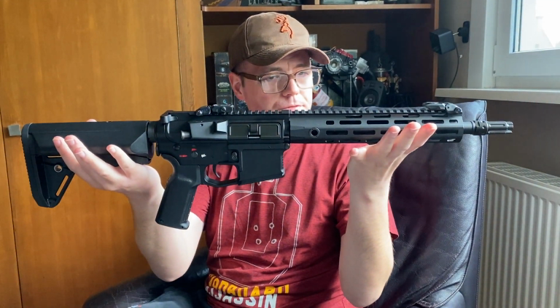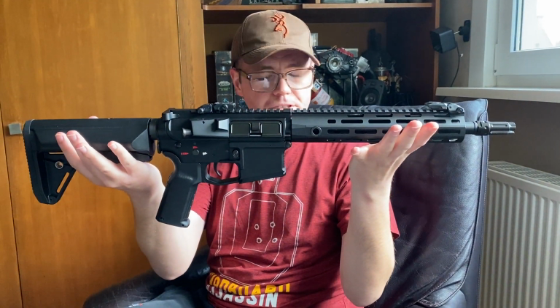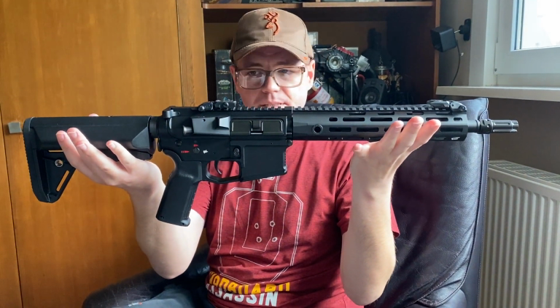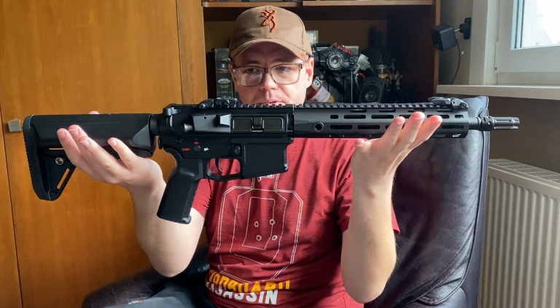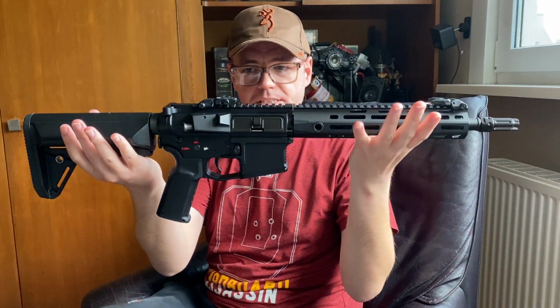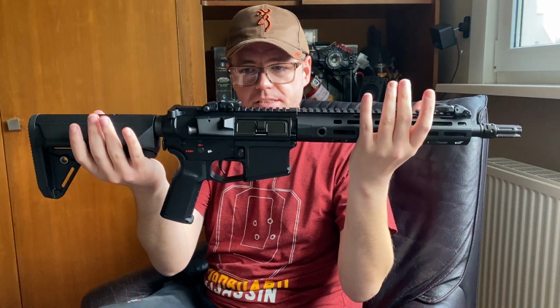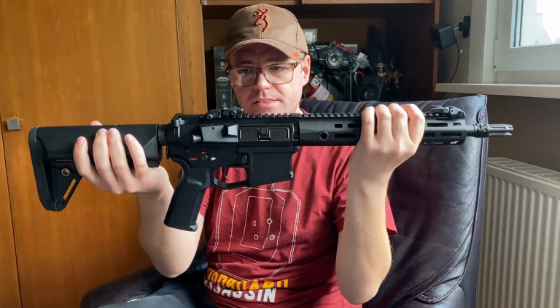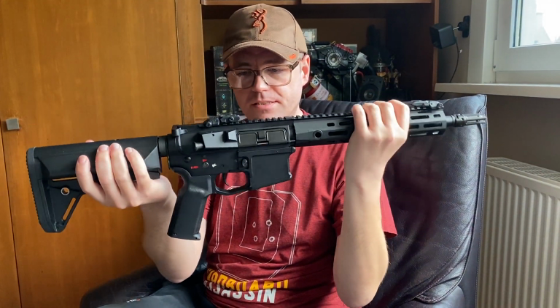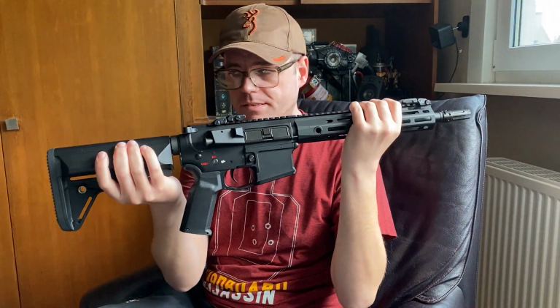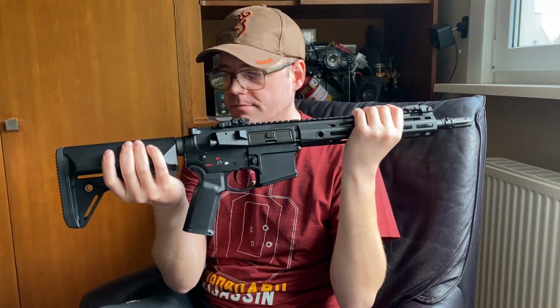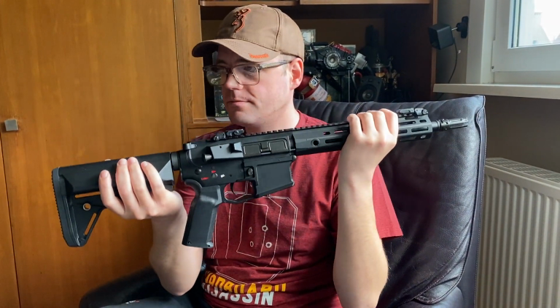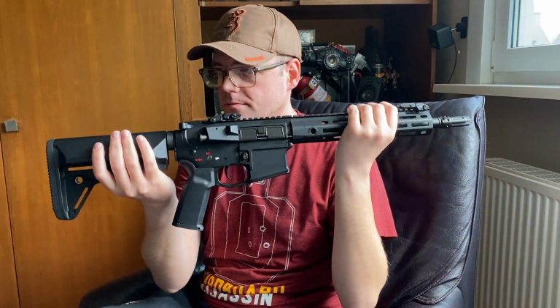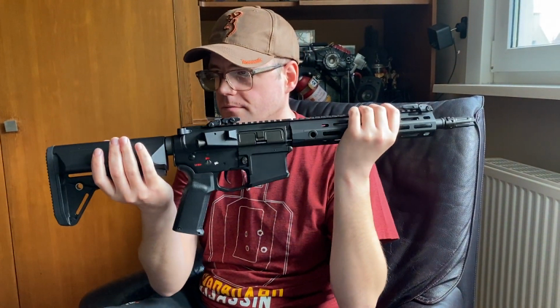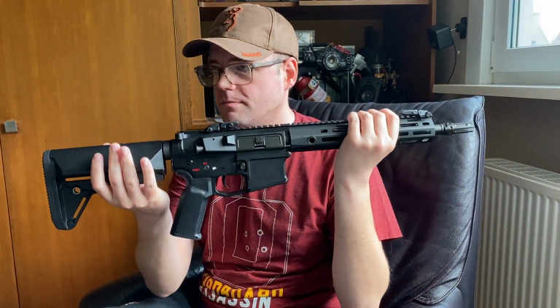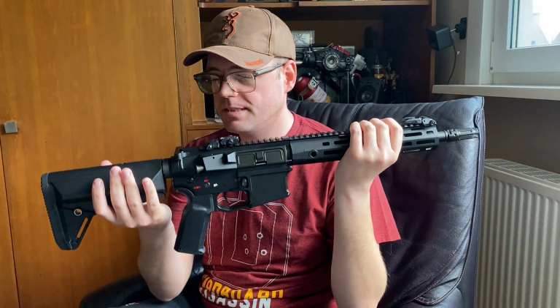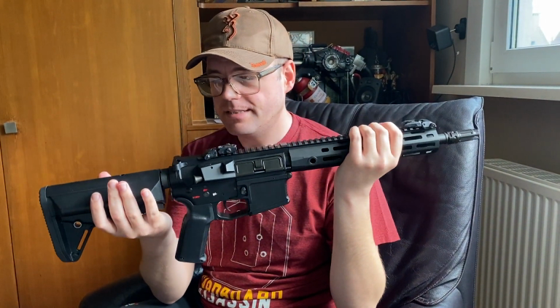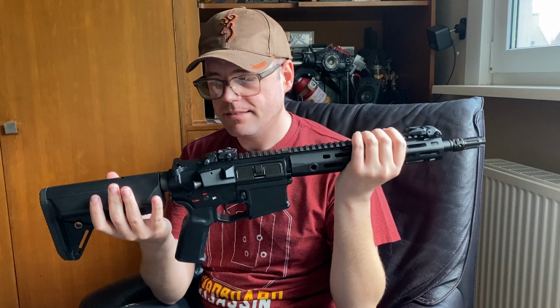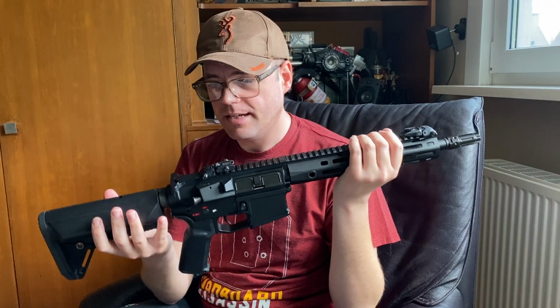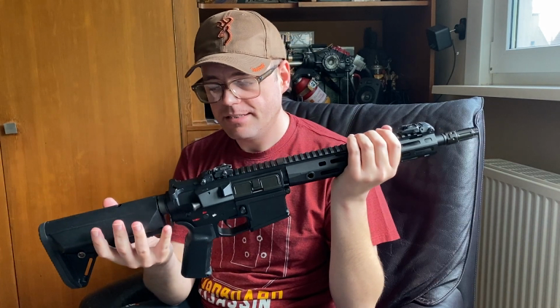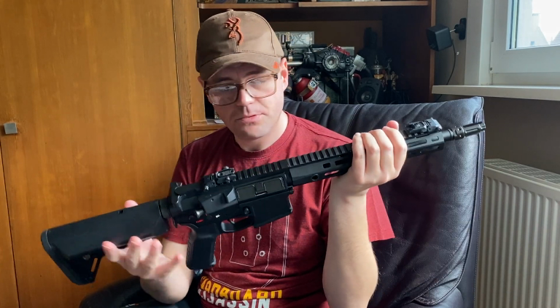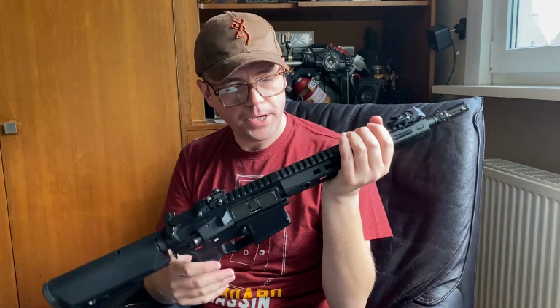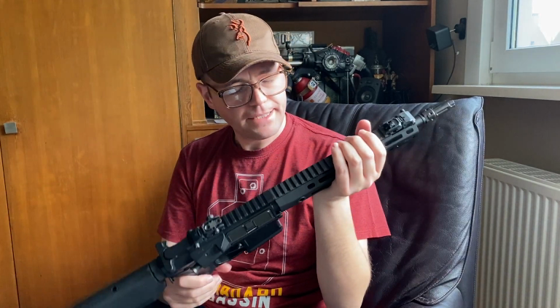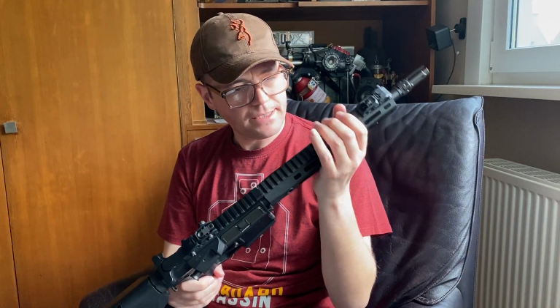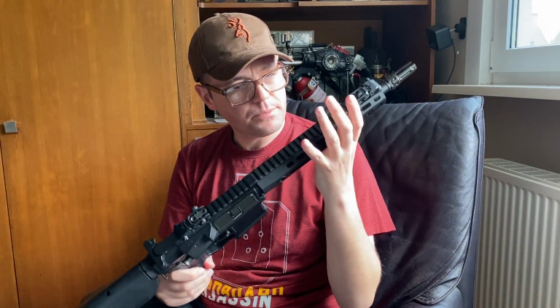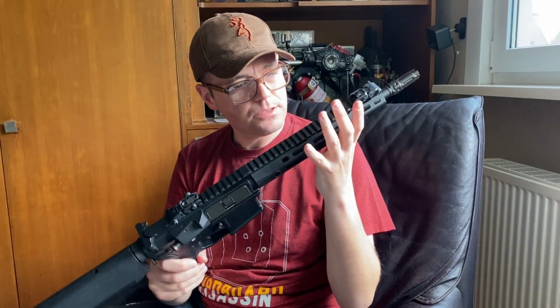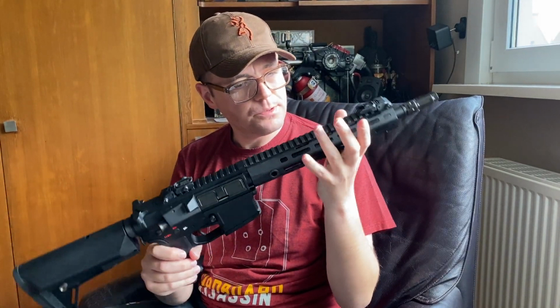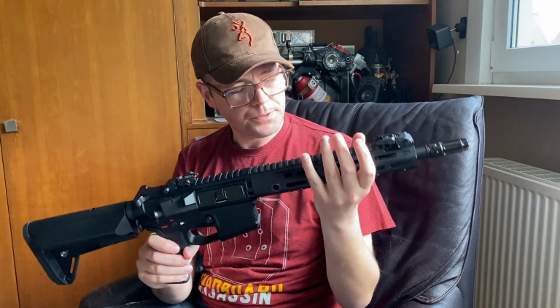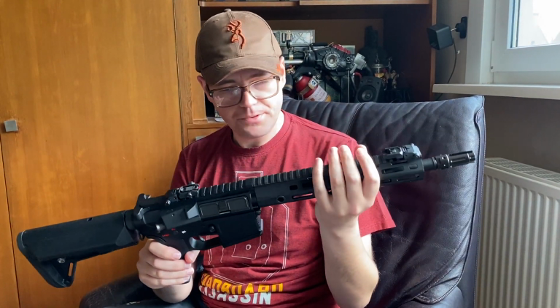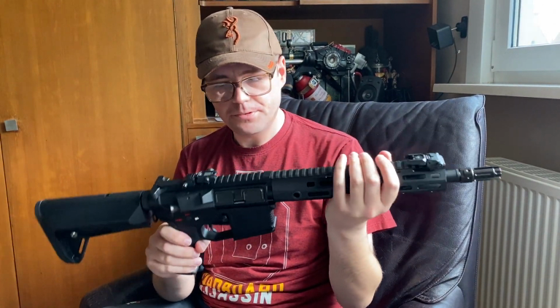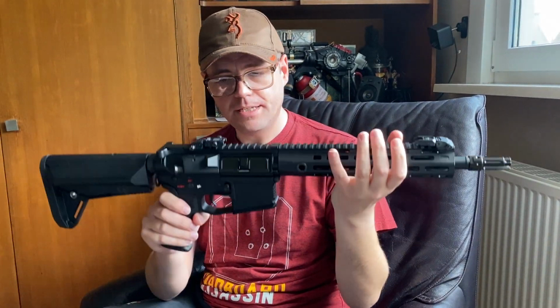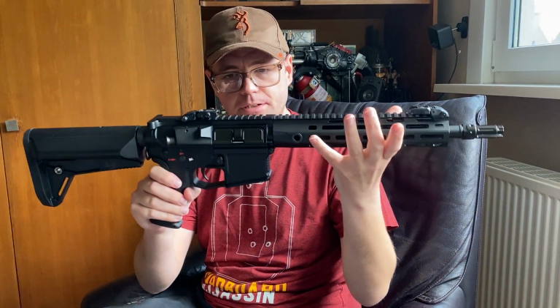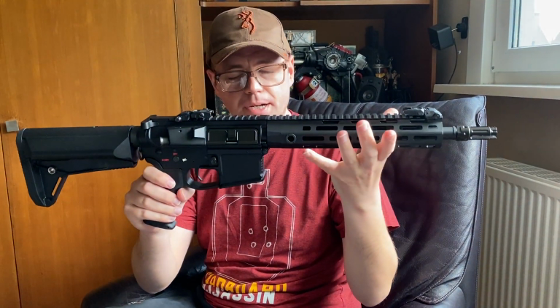First impressions: it has a nice weight — it's about 2.2 kilograms.